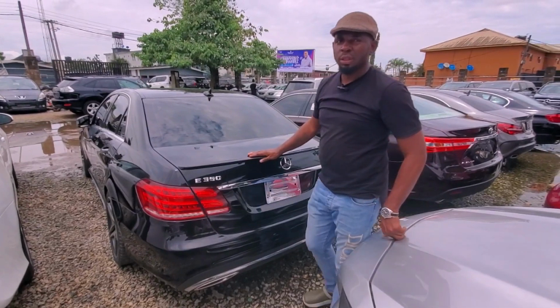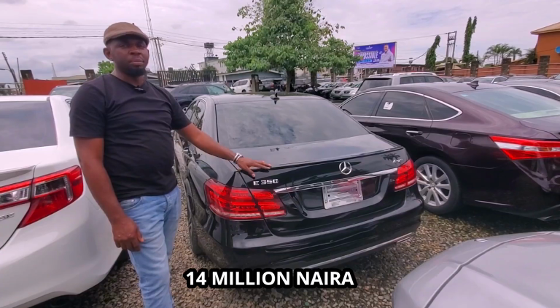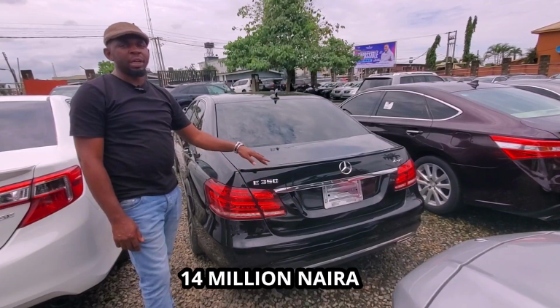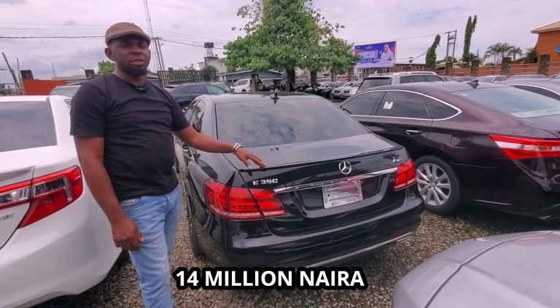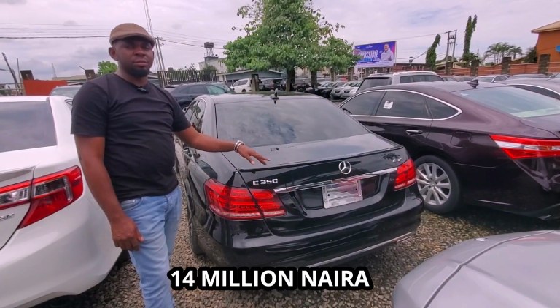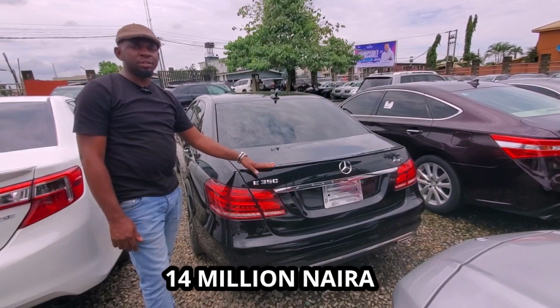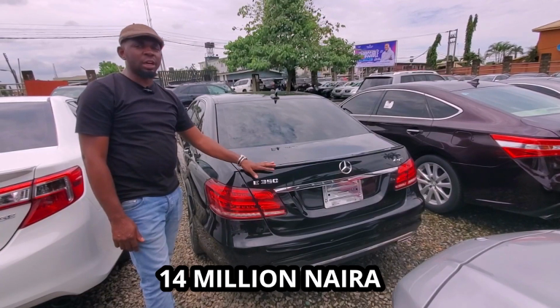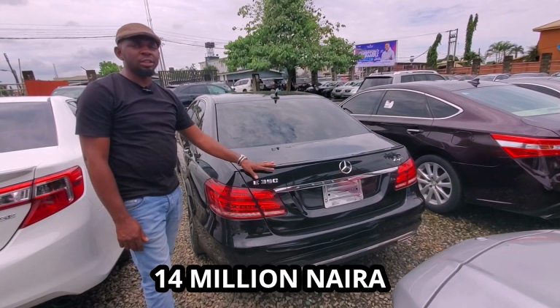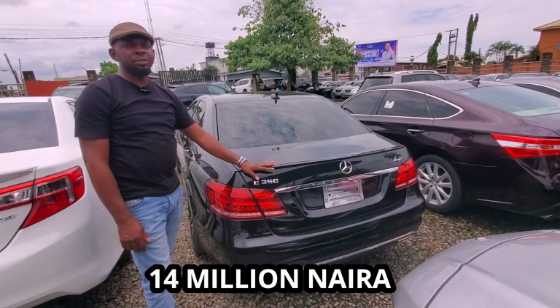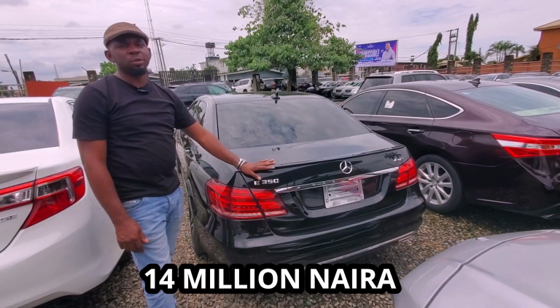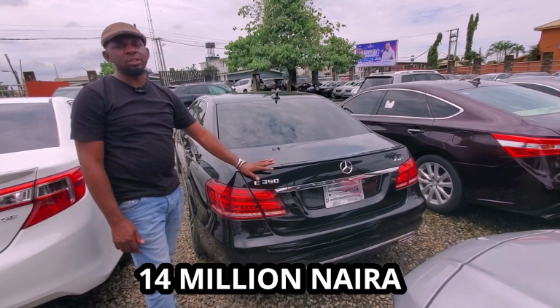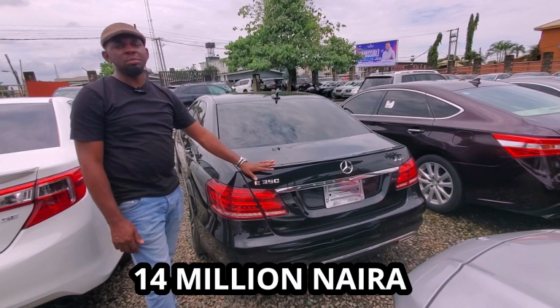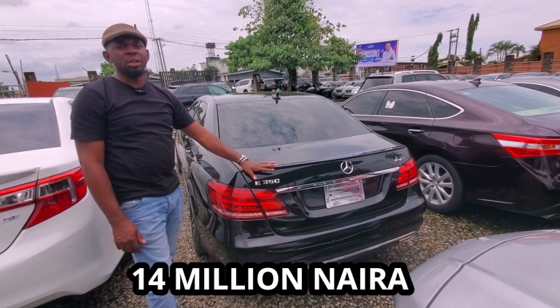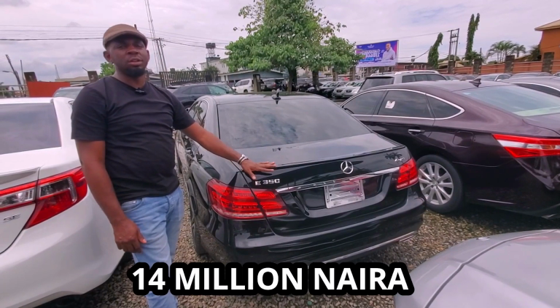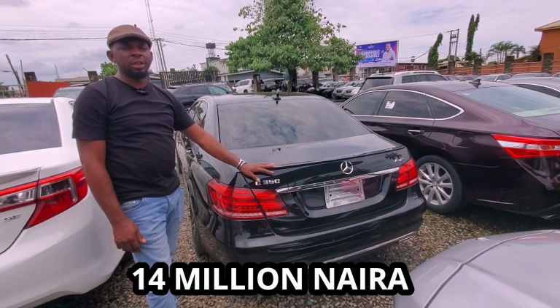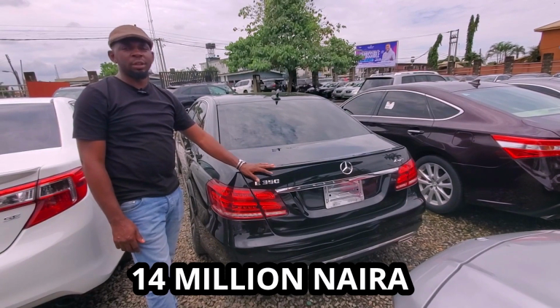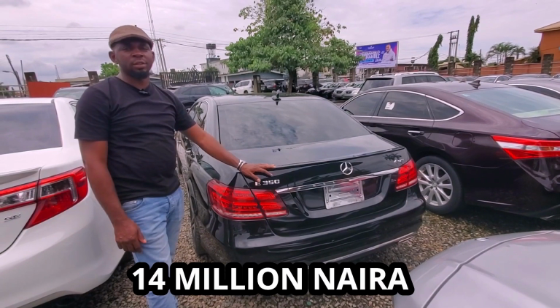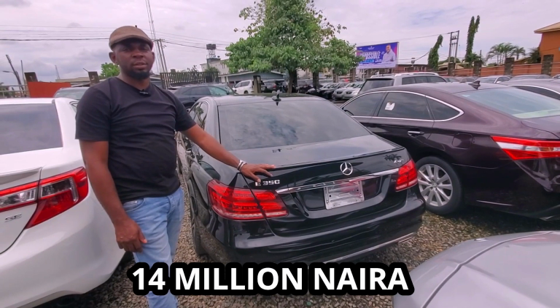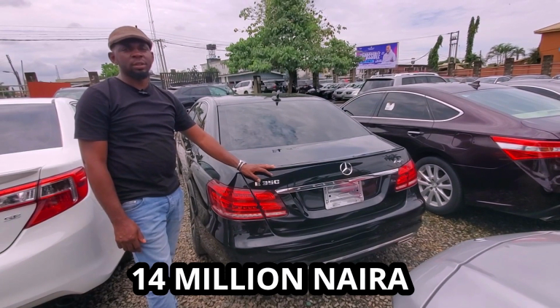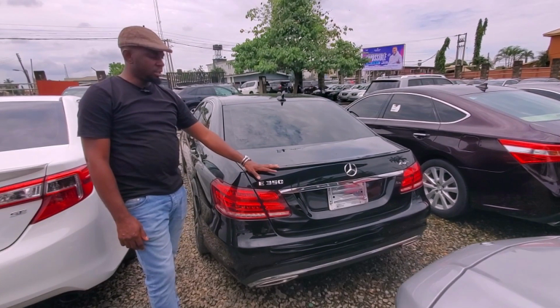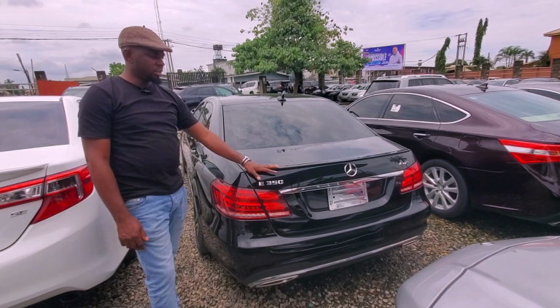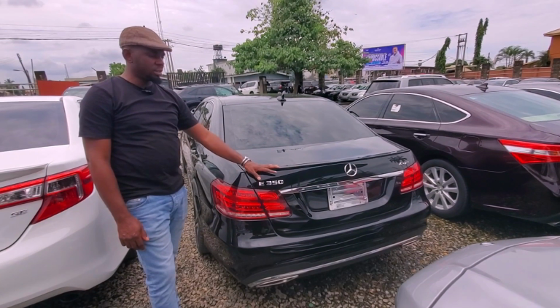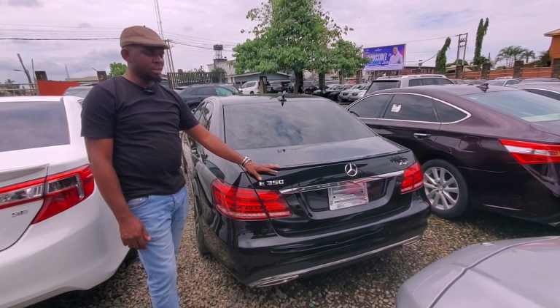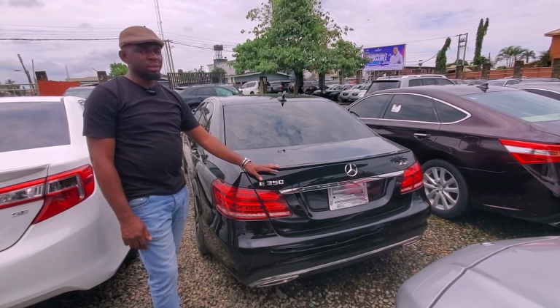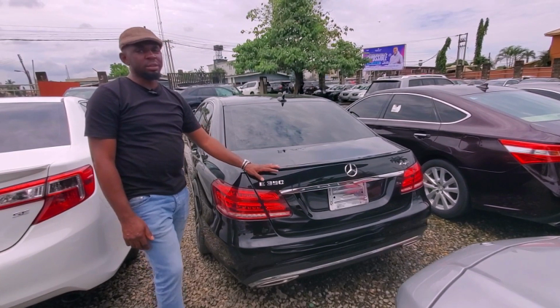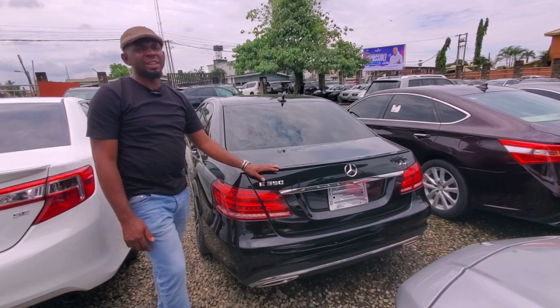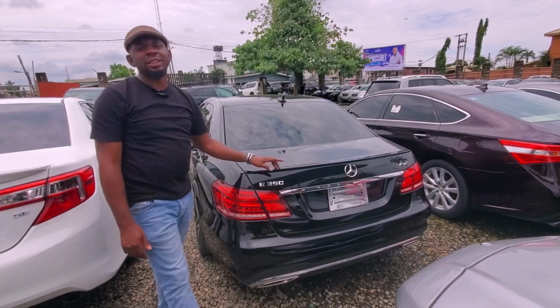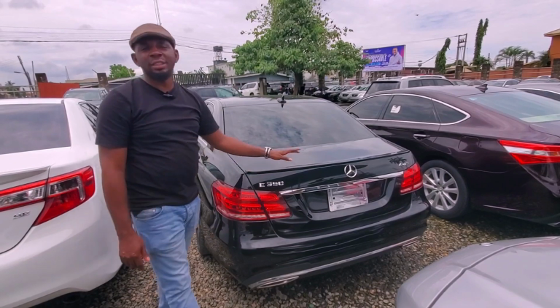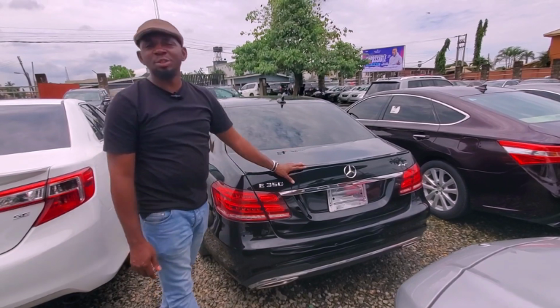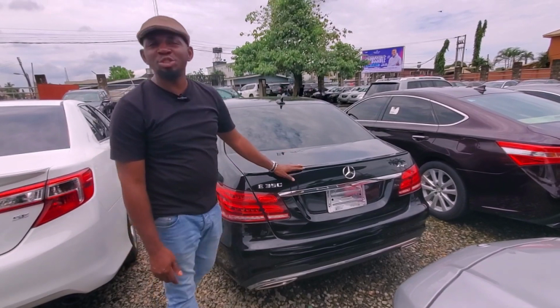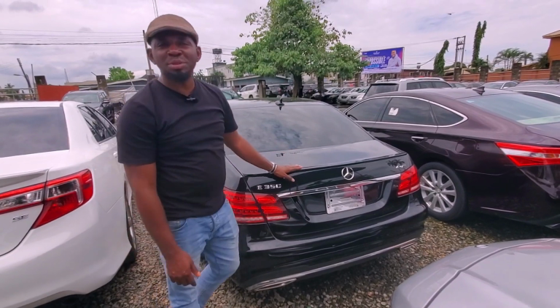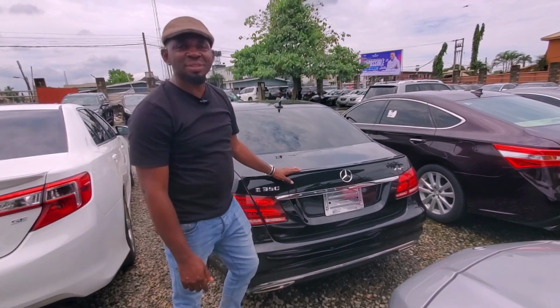The price of the E350 4MATIC 2014 is 14 million naira. It's slightly negotiable.